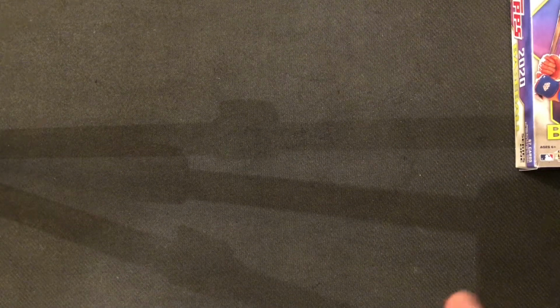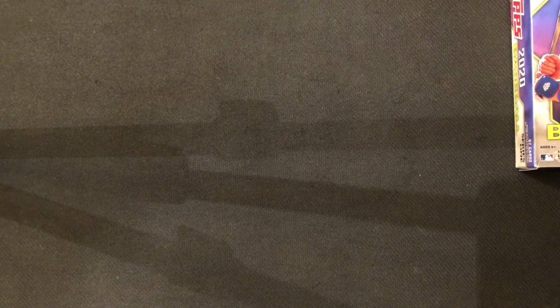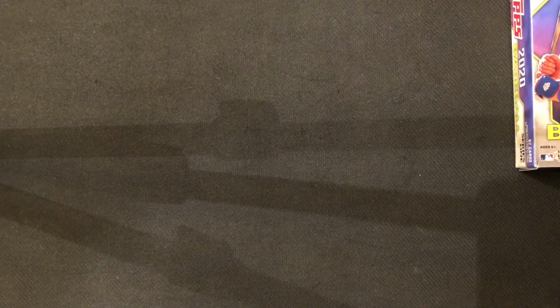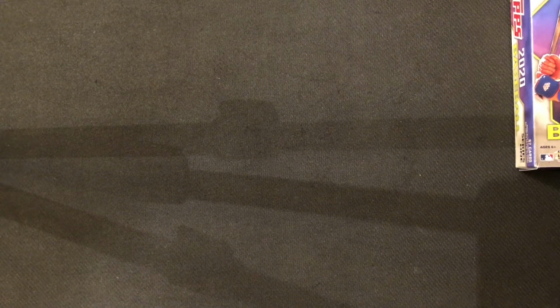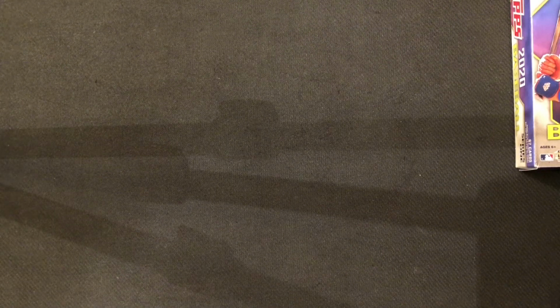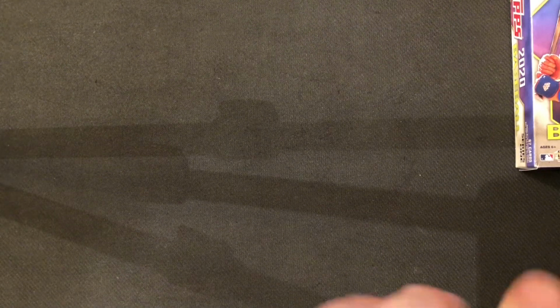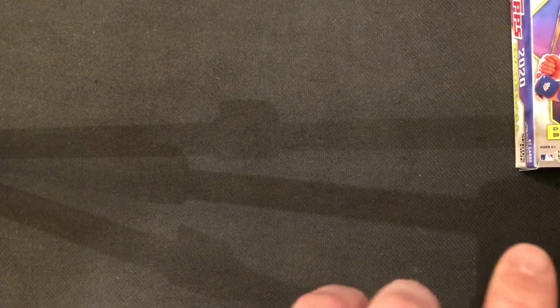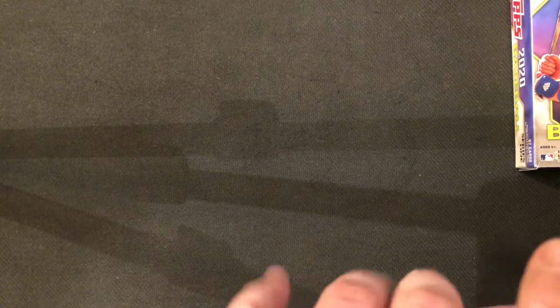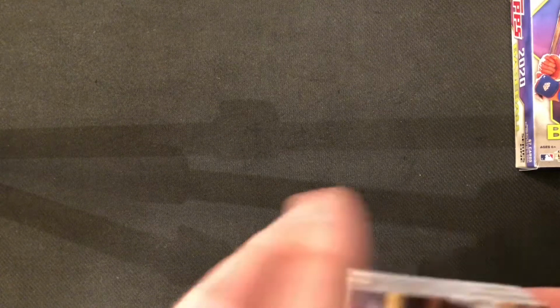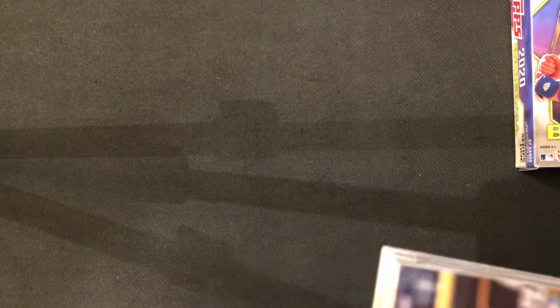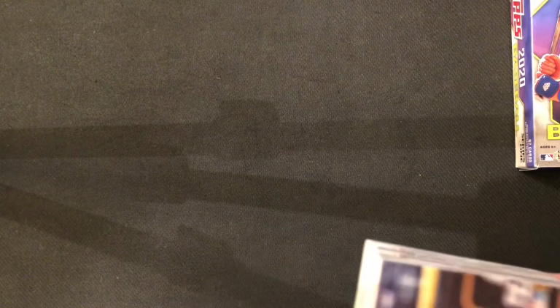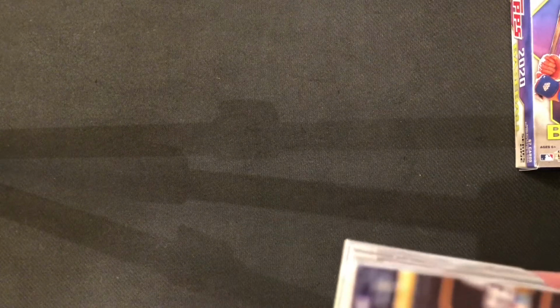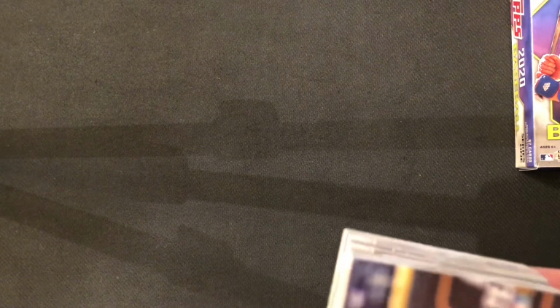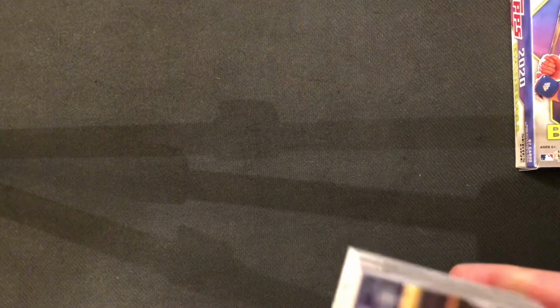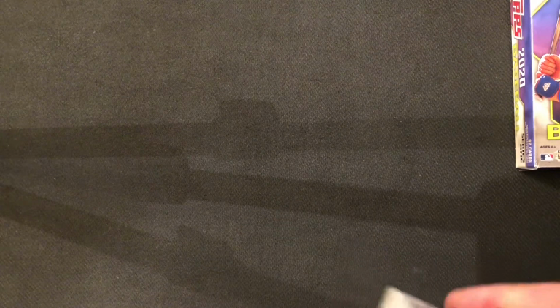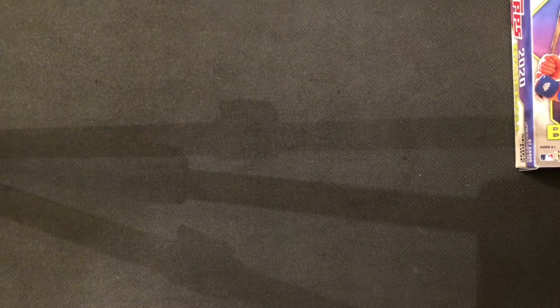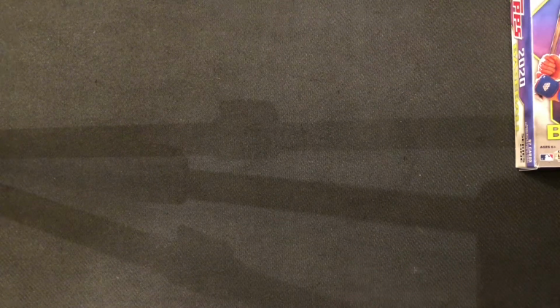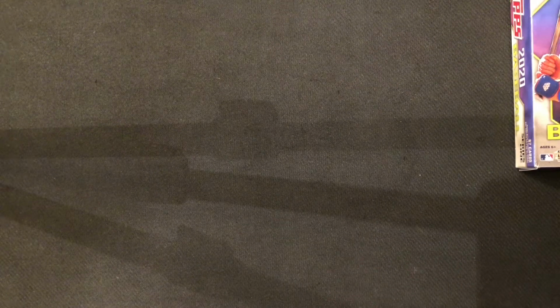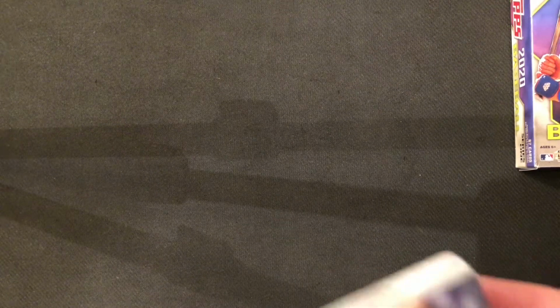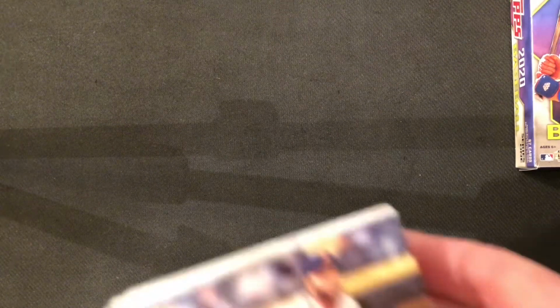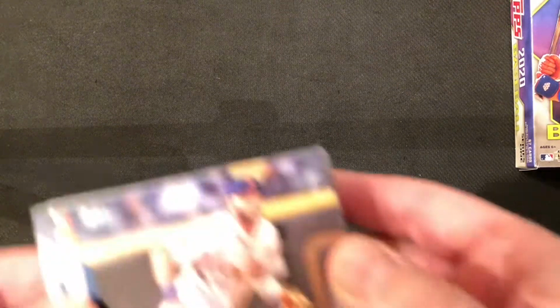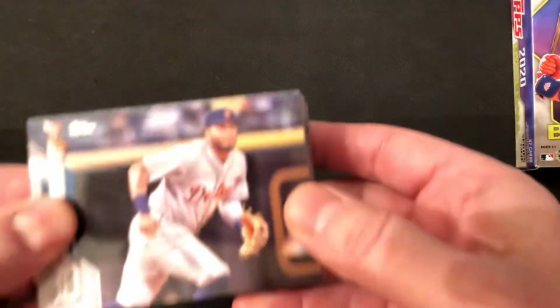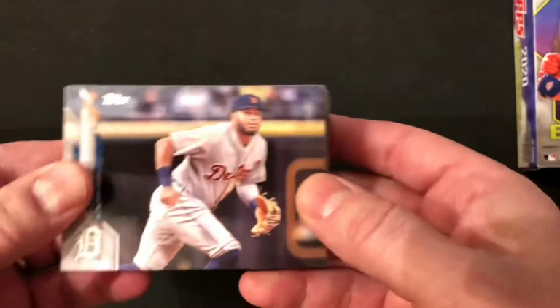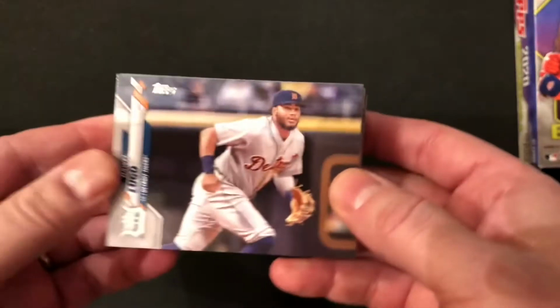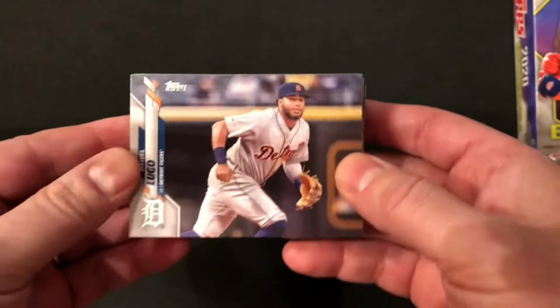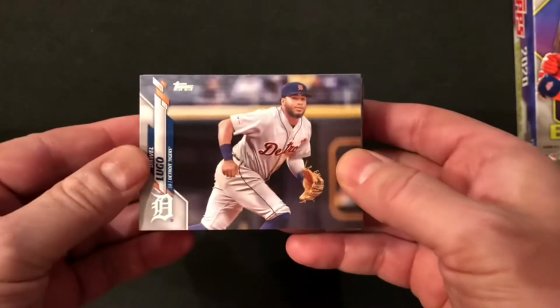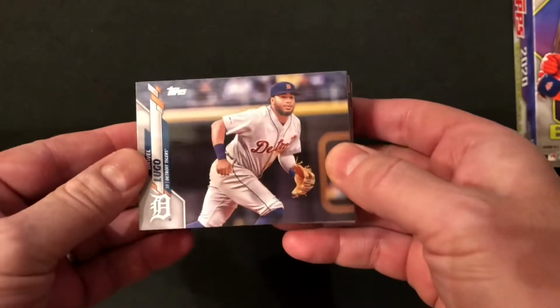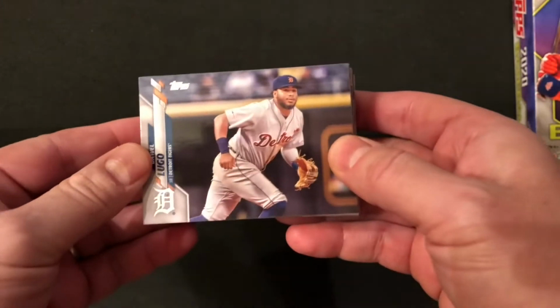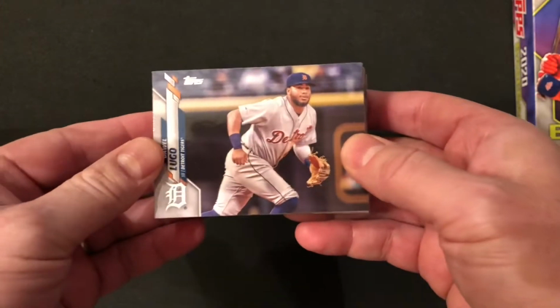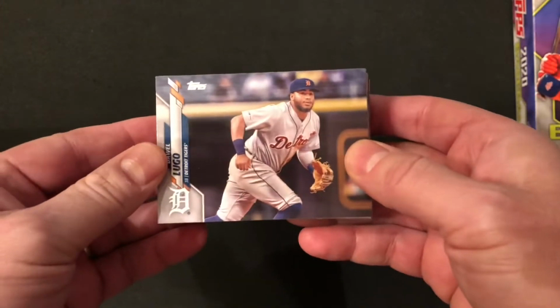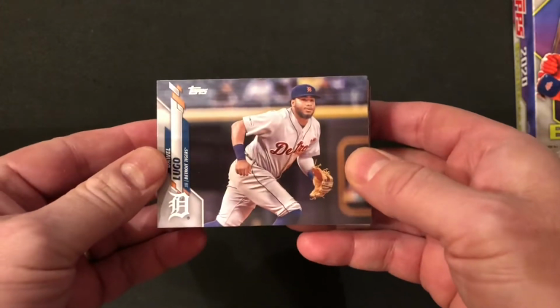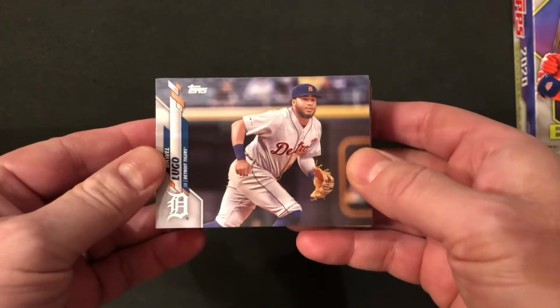These hanger boxes are basically double fat packs. They have 67 cards, one pack. The good stuff is in the back. So let's get started.